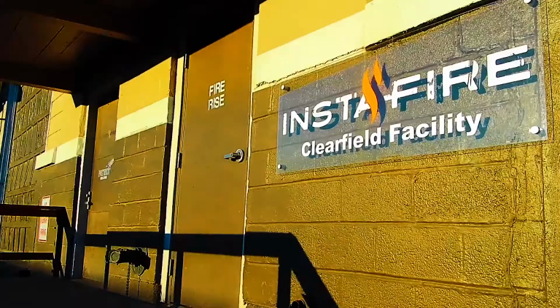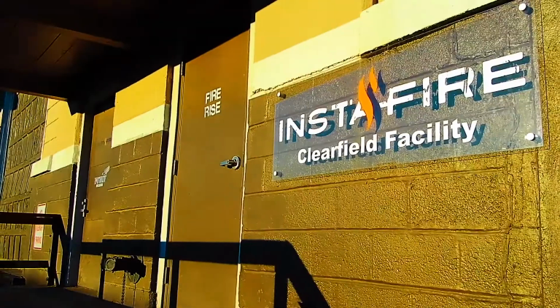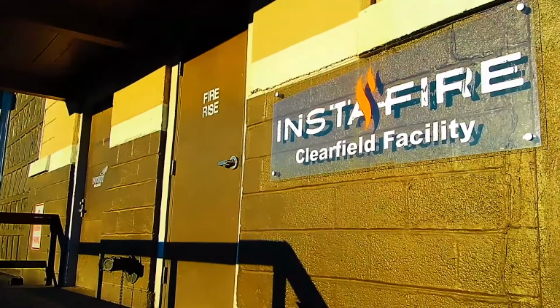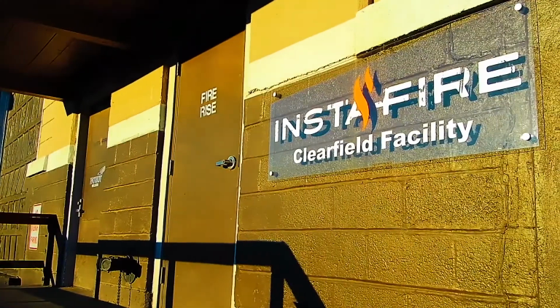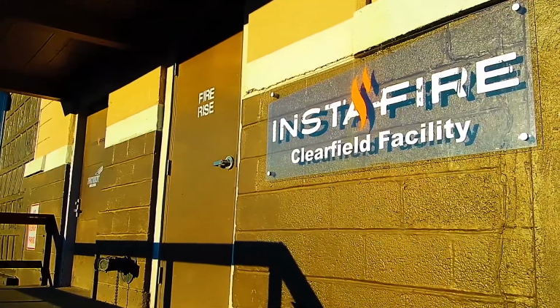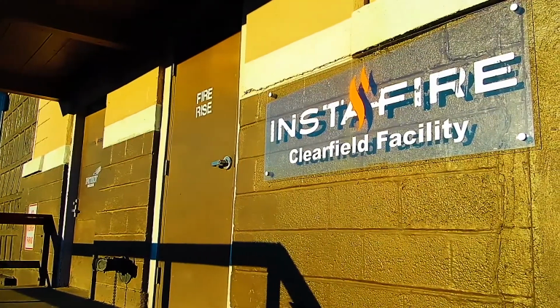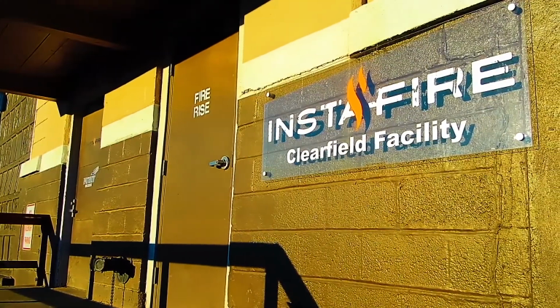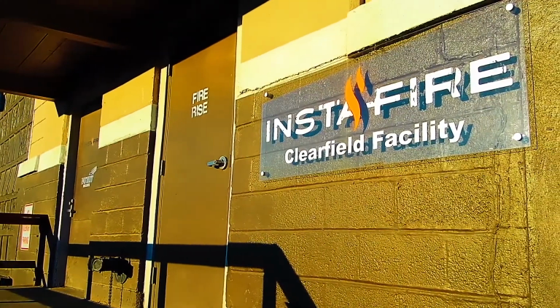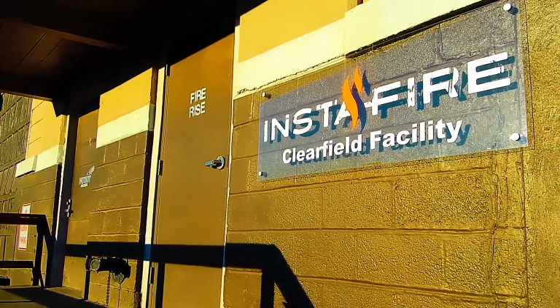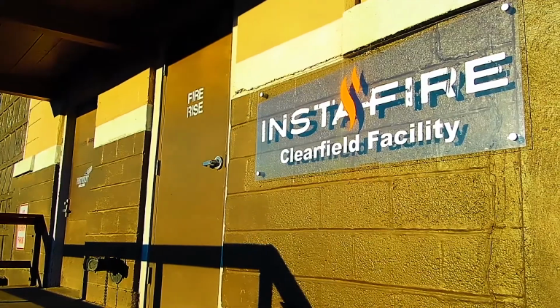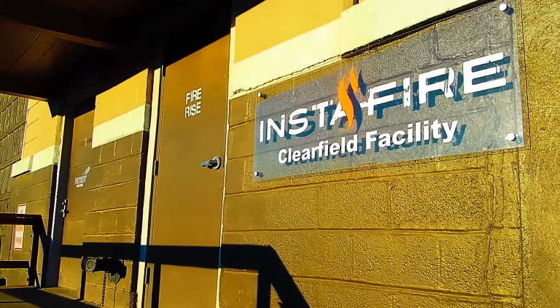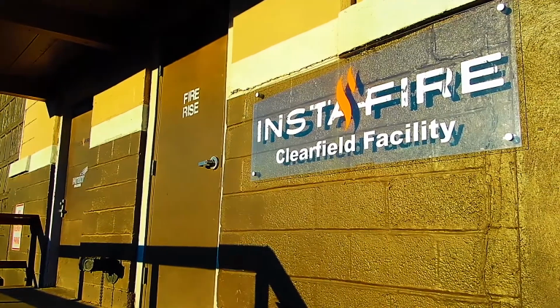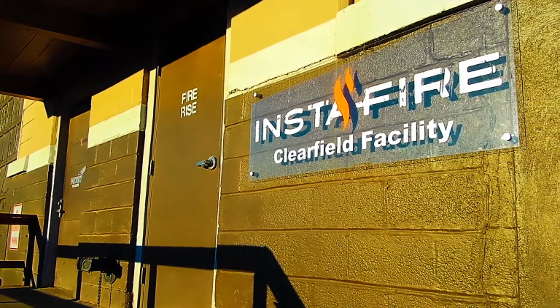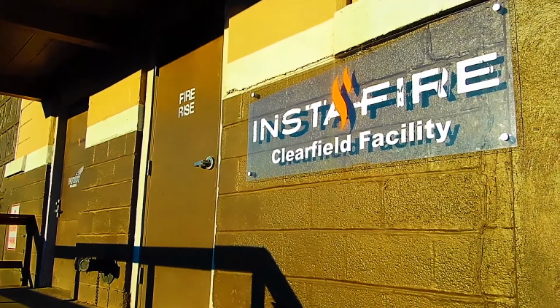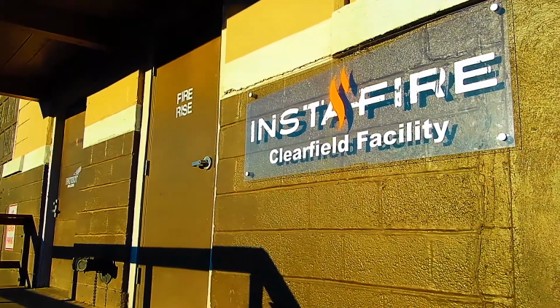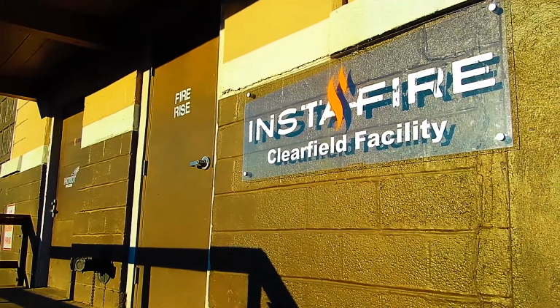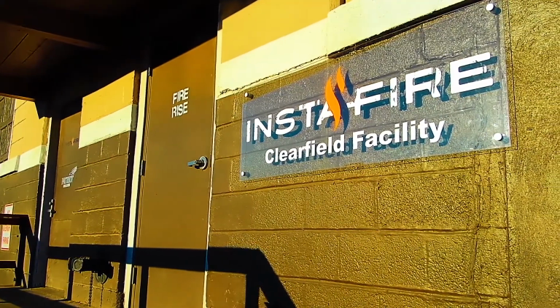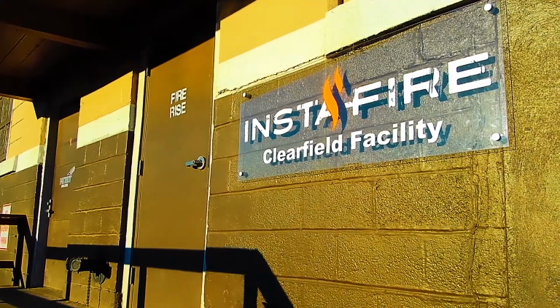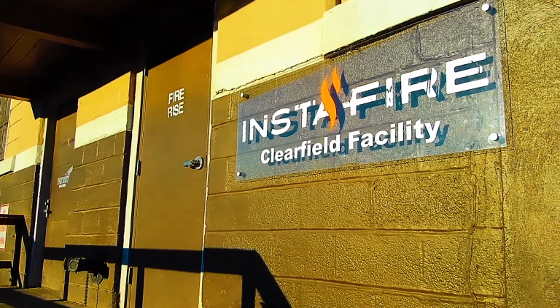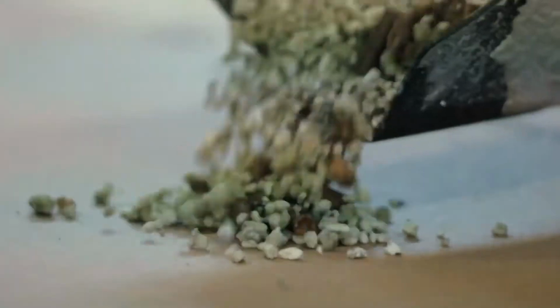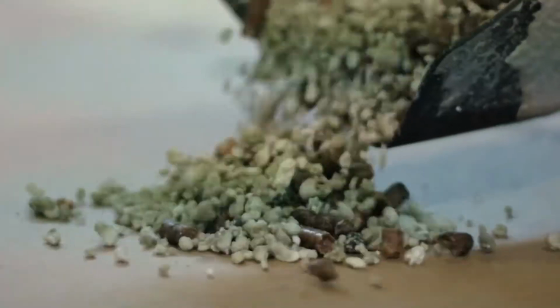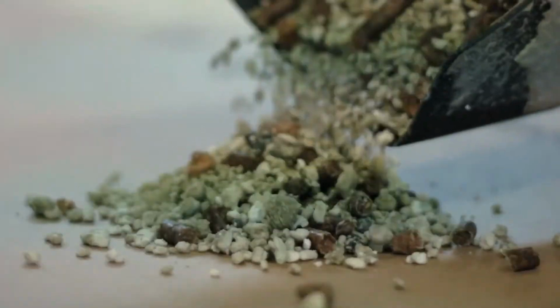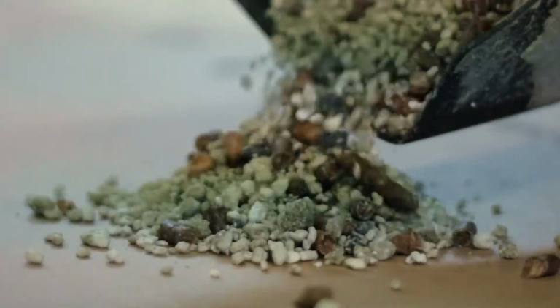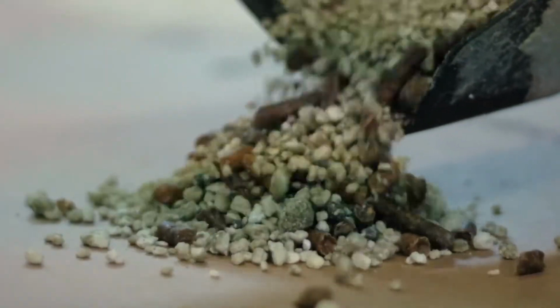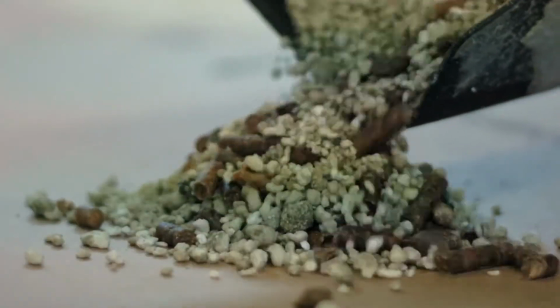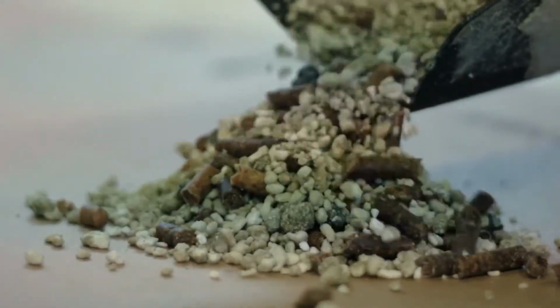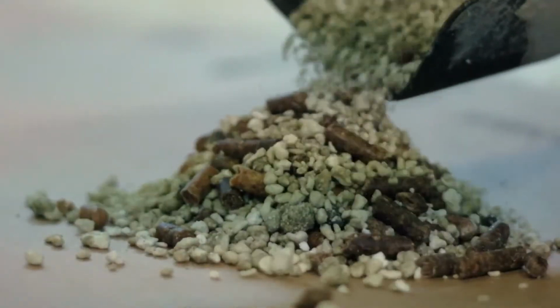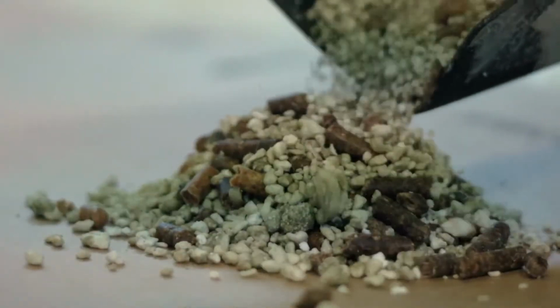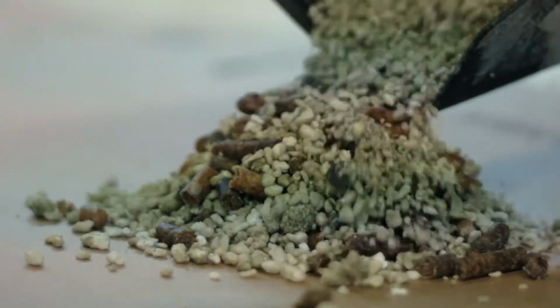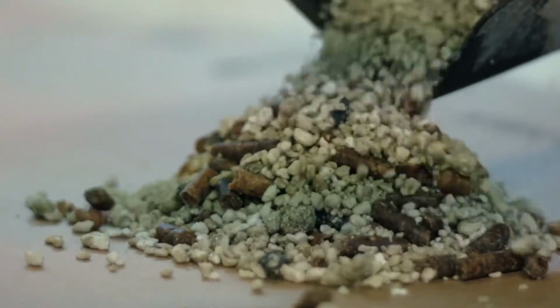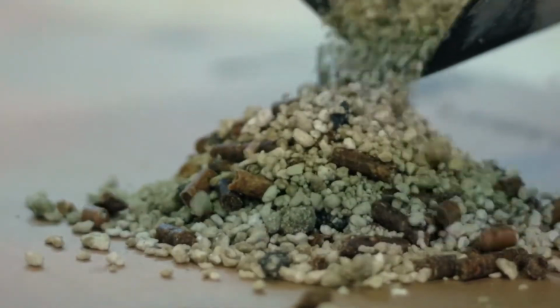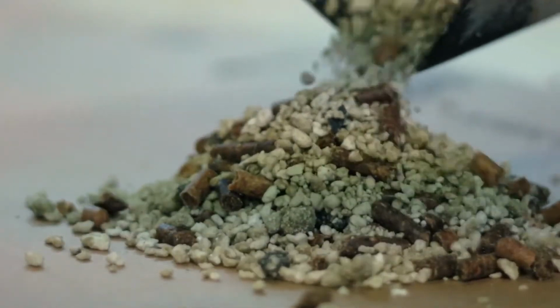This fire is an all-natural fire starter, charcoal briquette lighter, and emergency fuel.